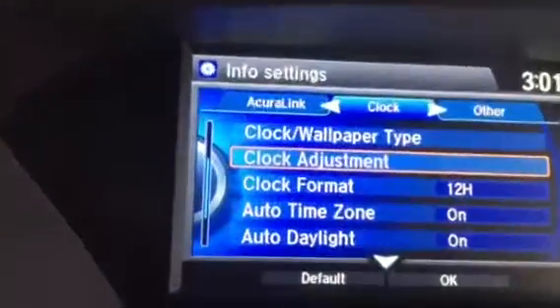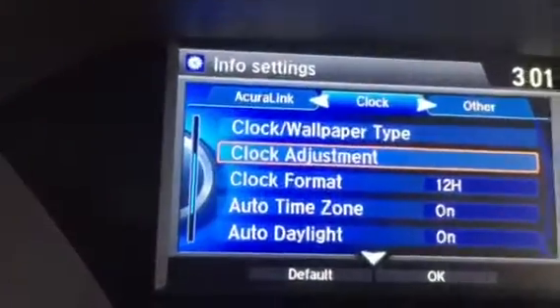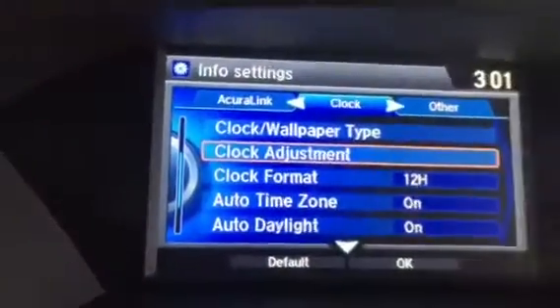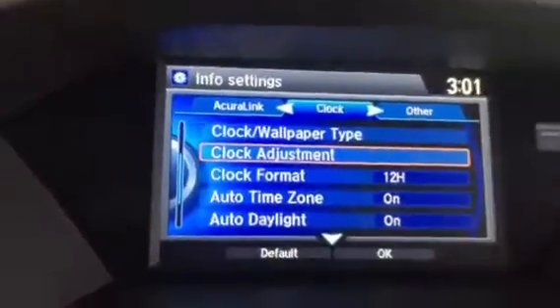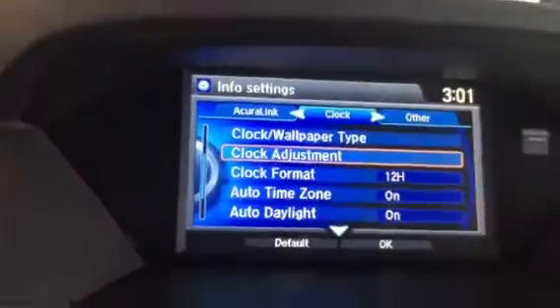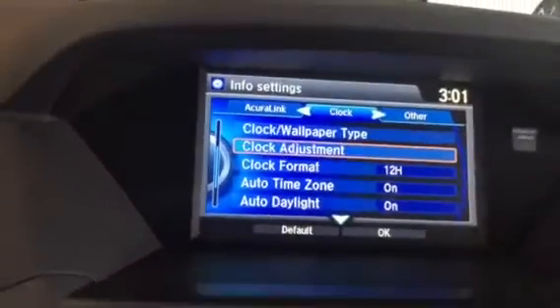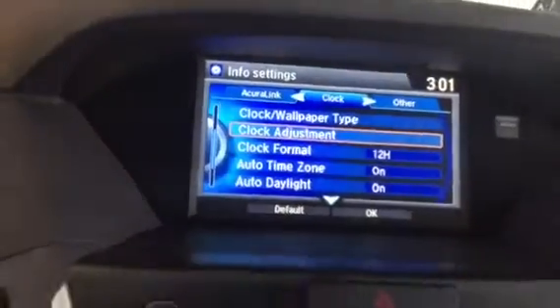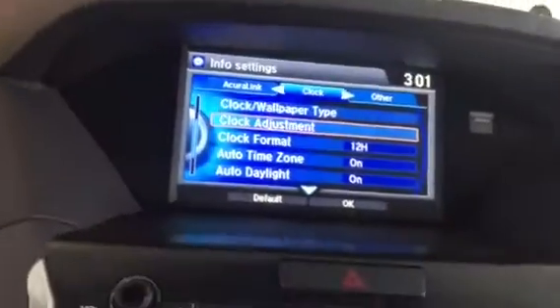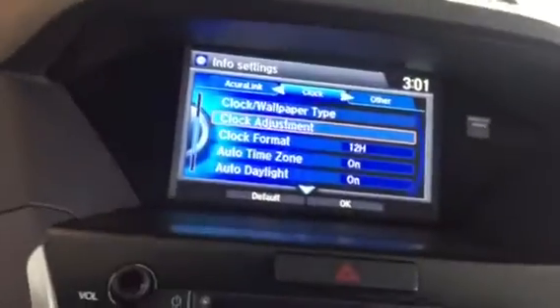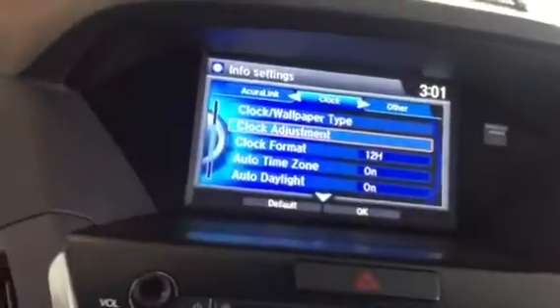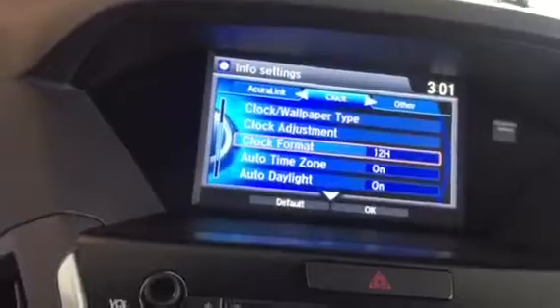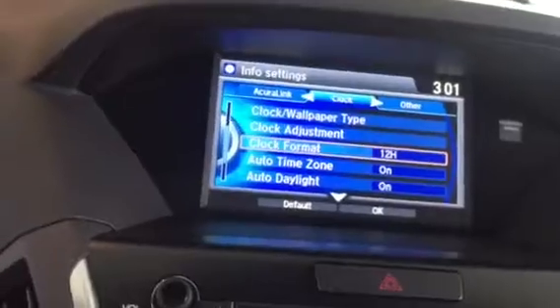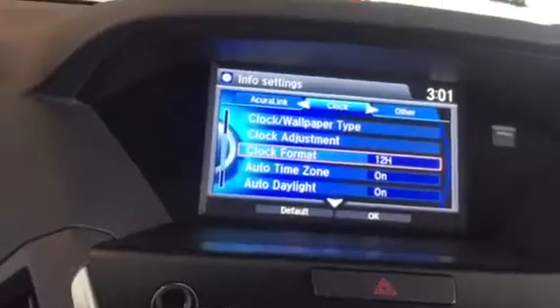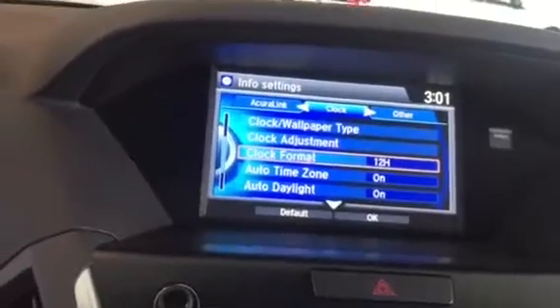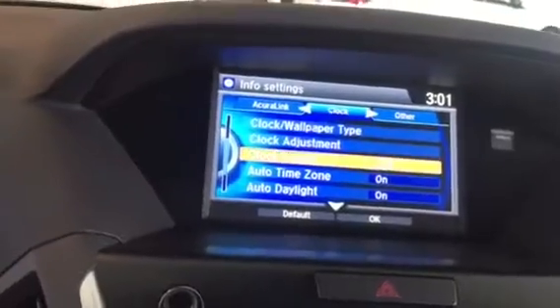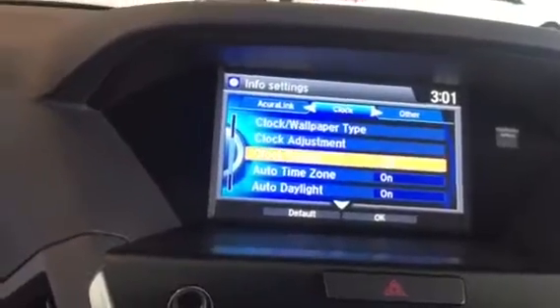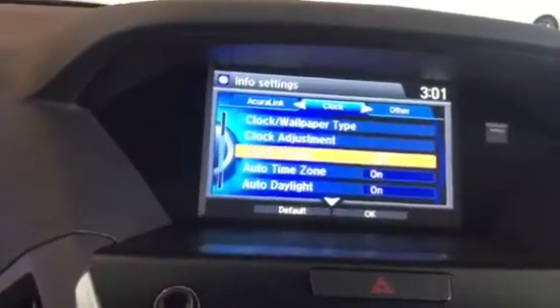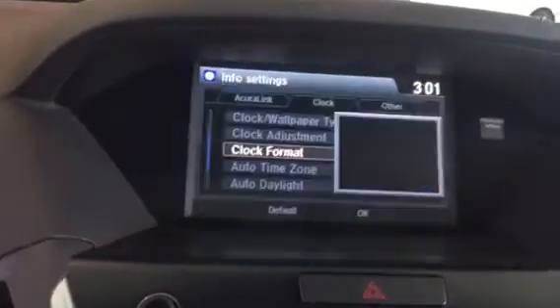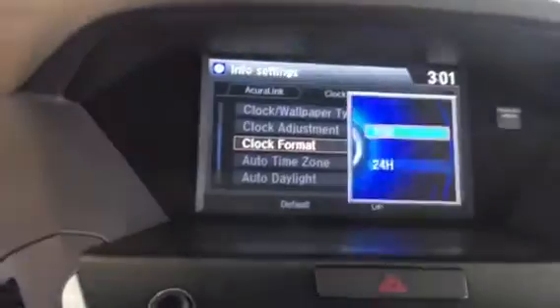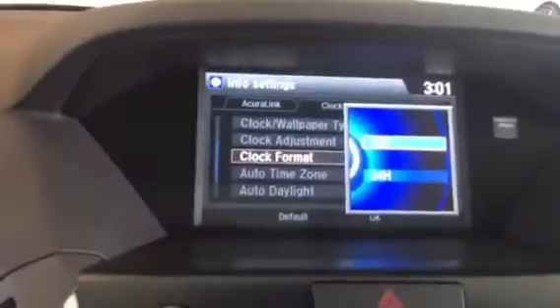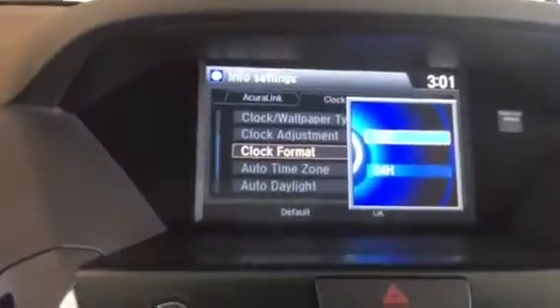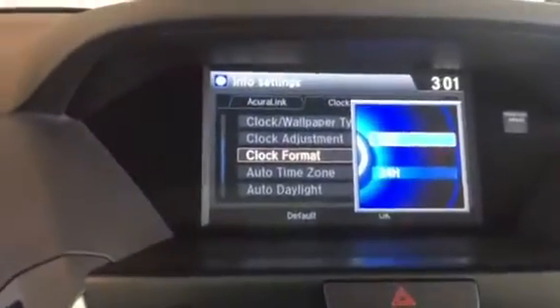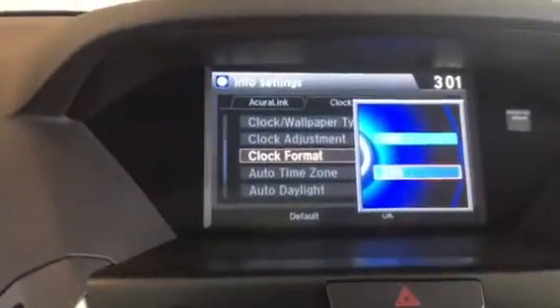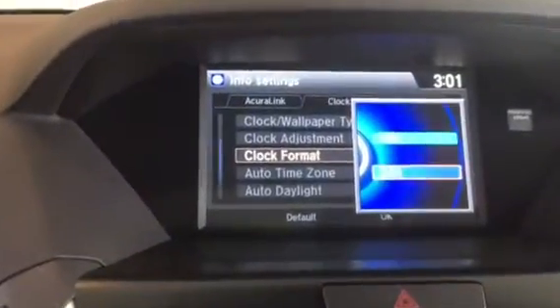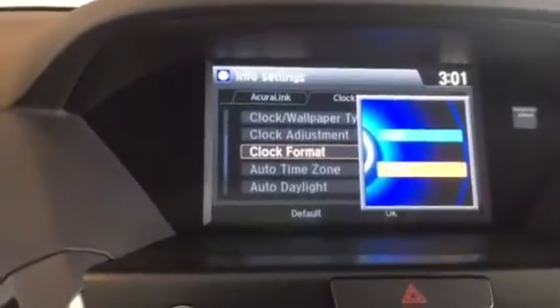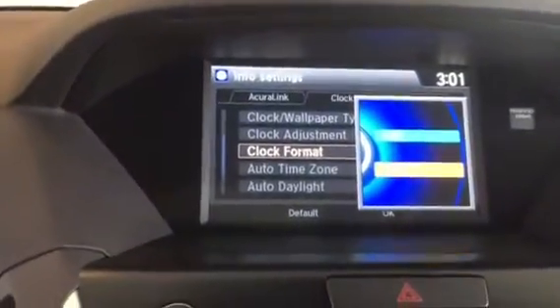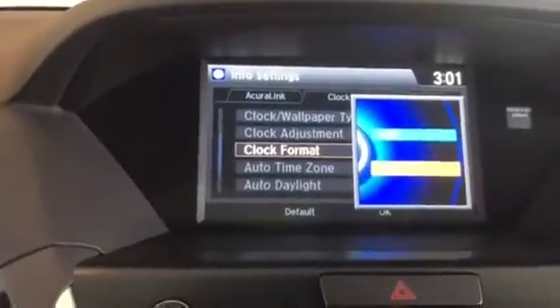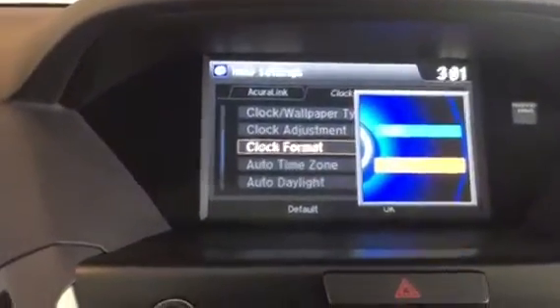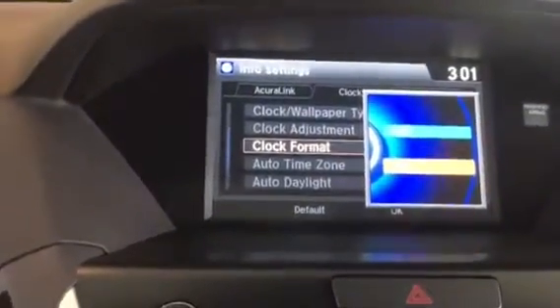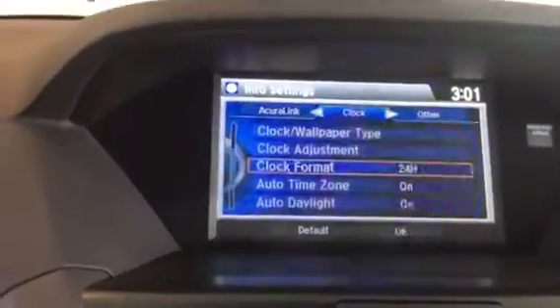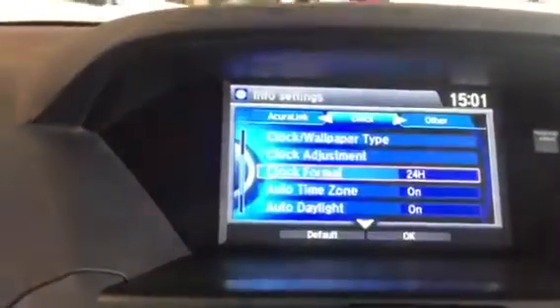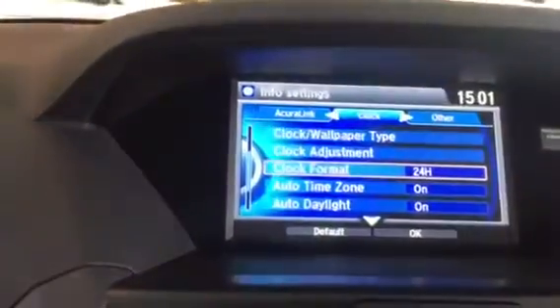You can have it like I have it in my vehicle. If you go to Clock Format and have it under 24-hour mode, you now have Military Time in the system.